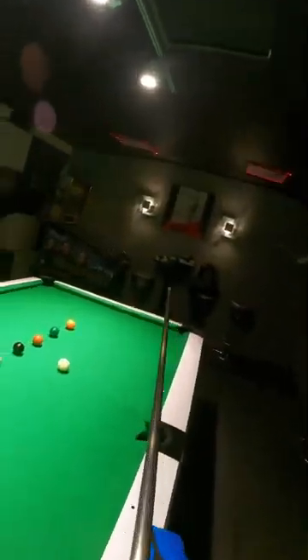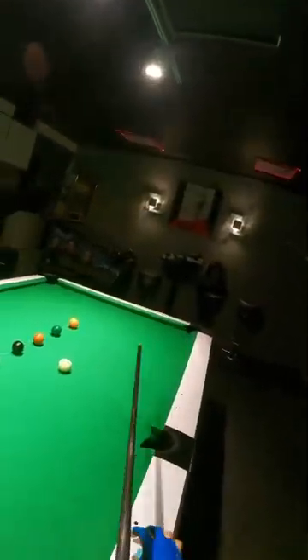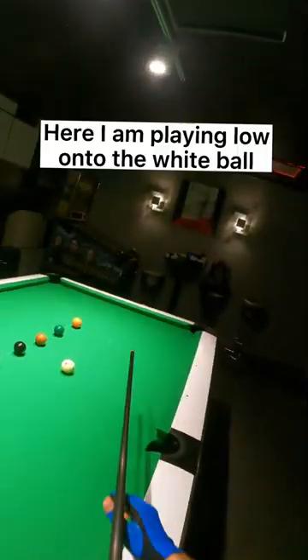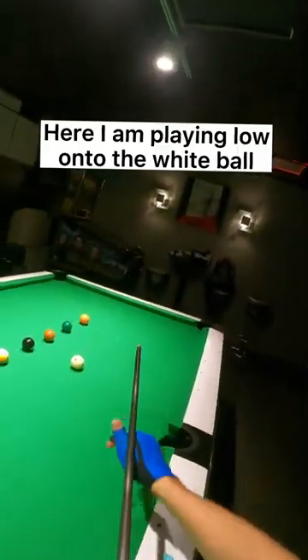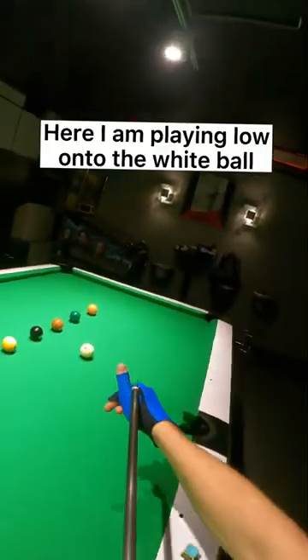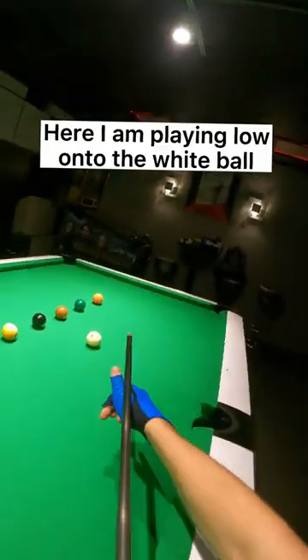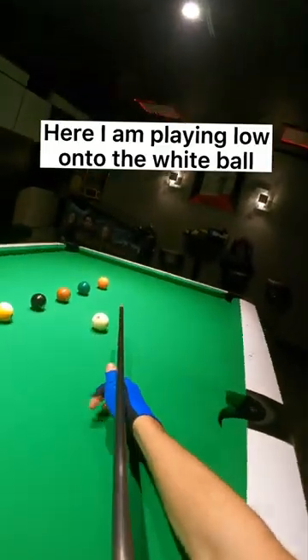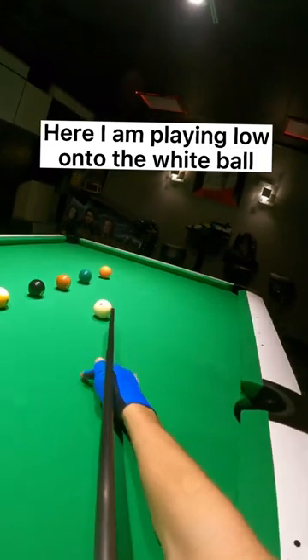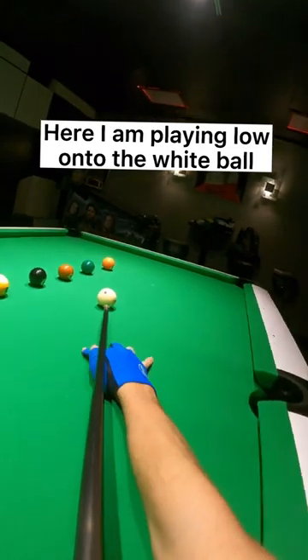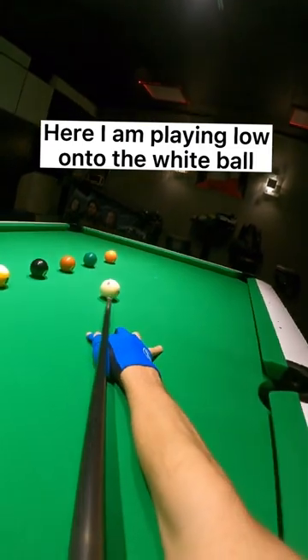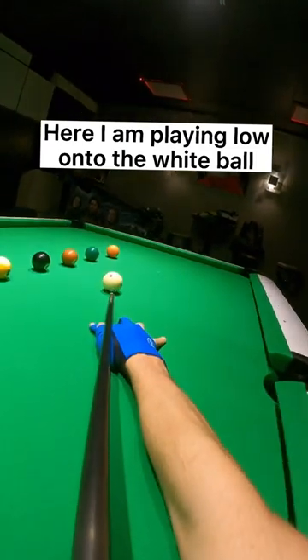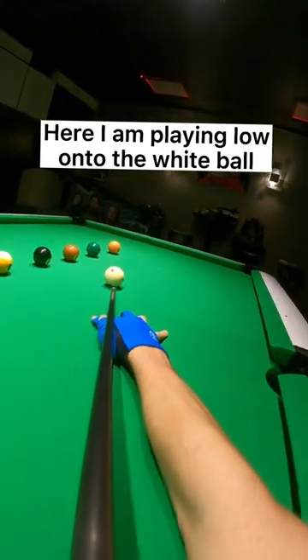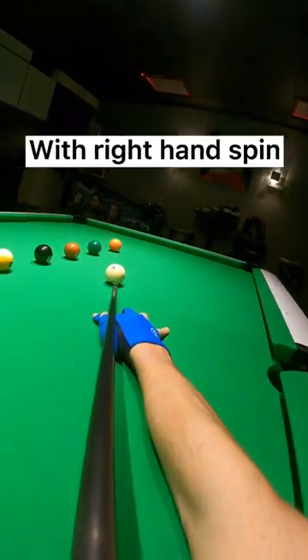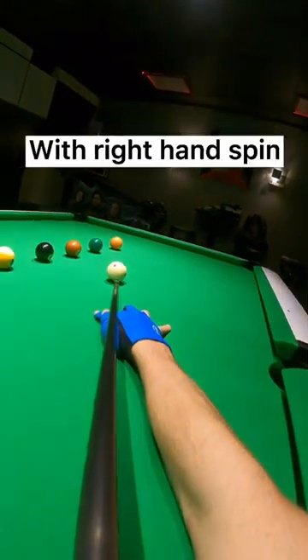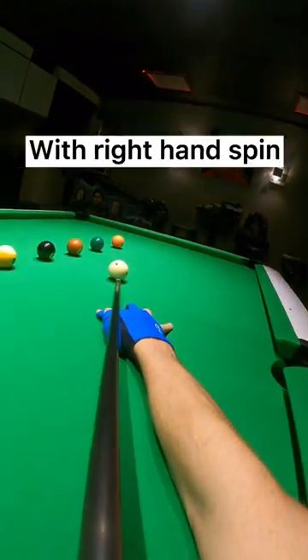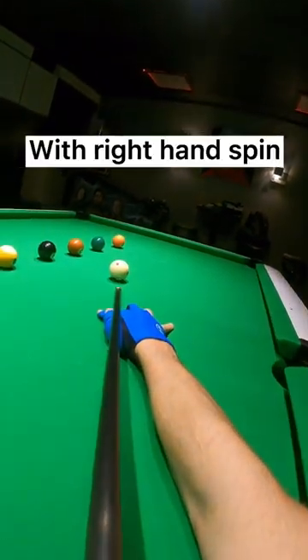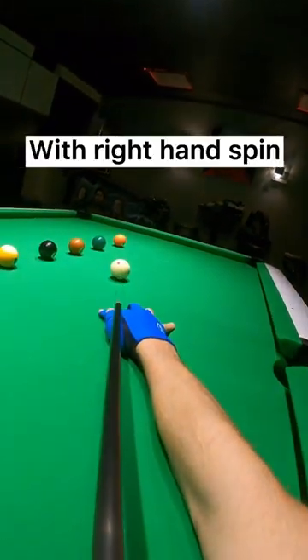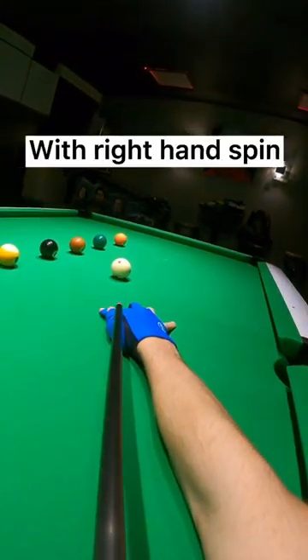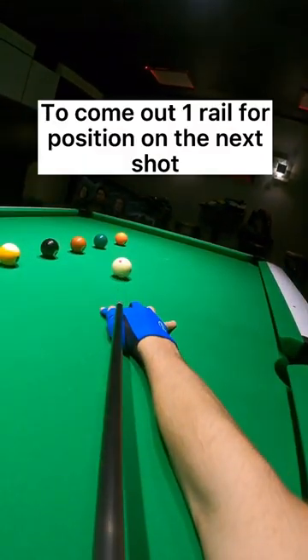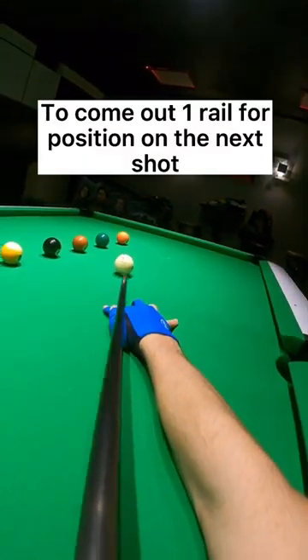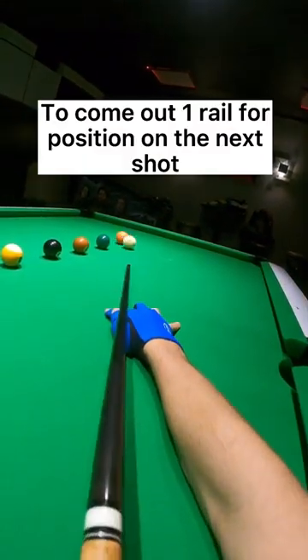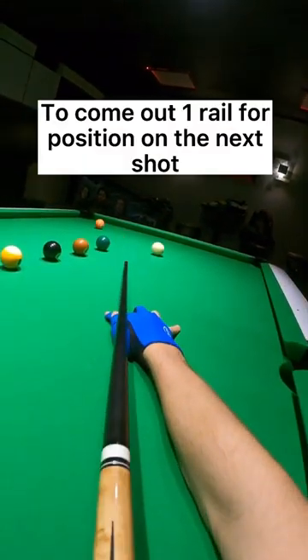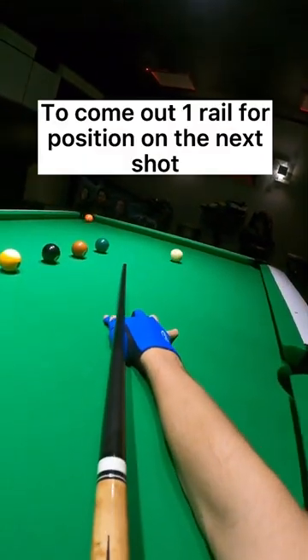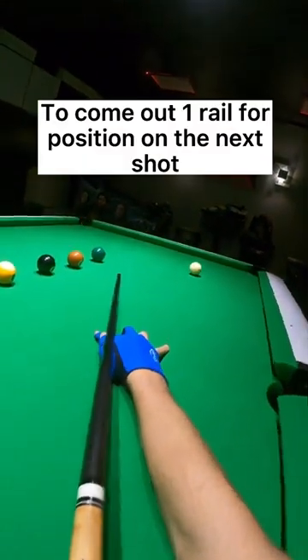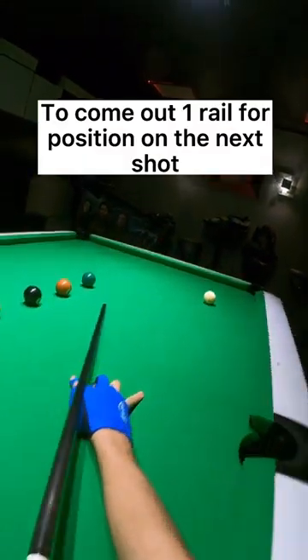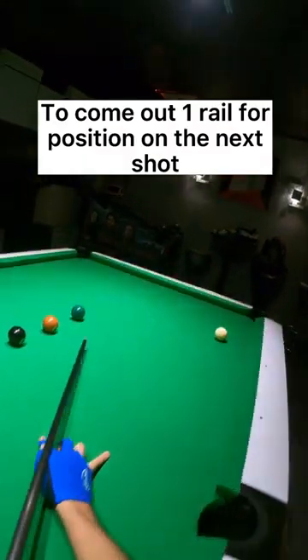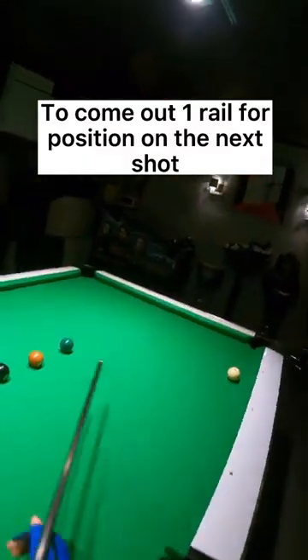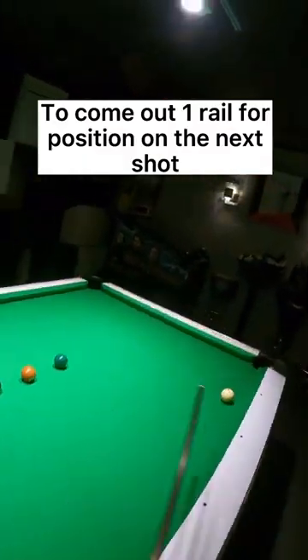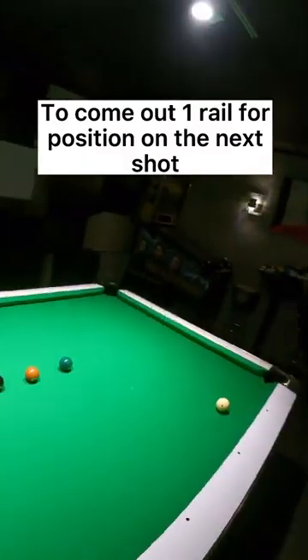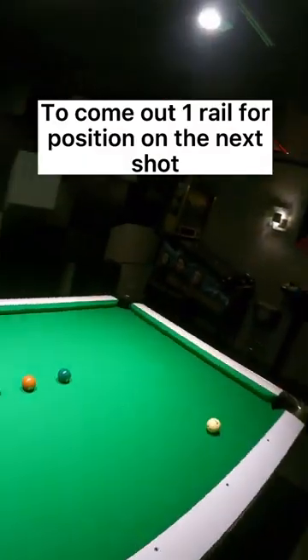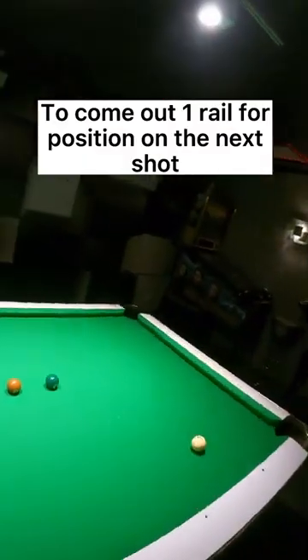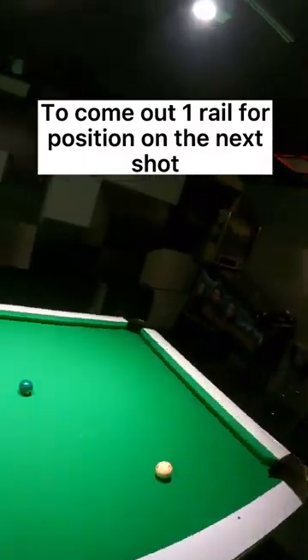Here I am playing low onto the white ball with right hand spin to come out one rail for position on the next shot.